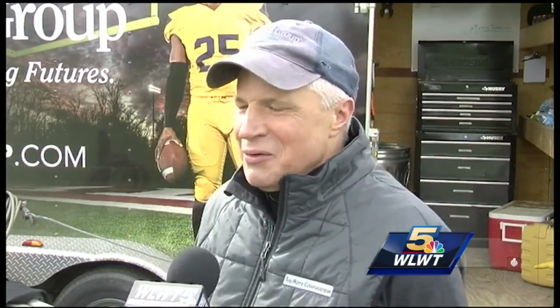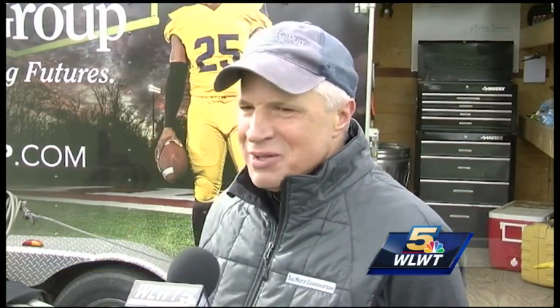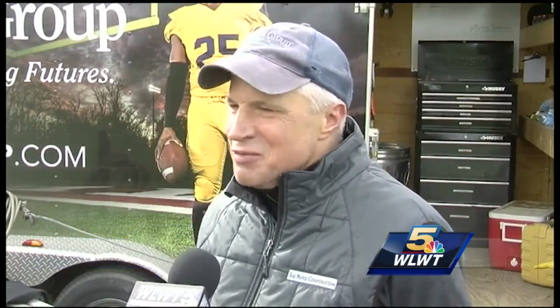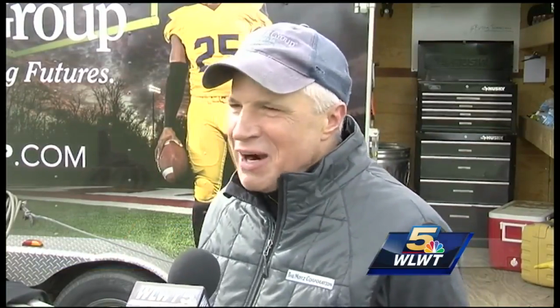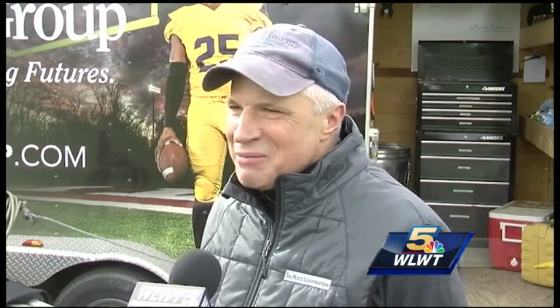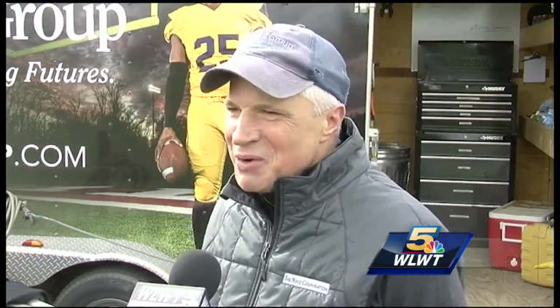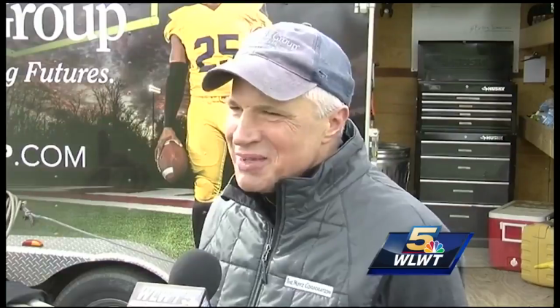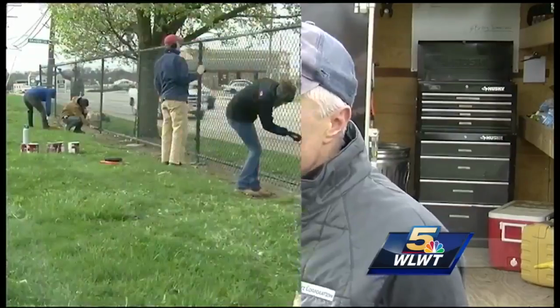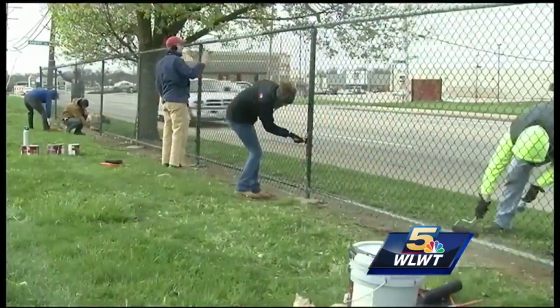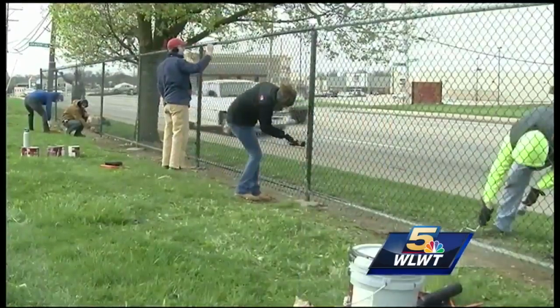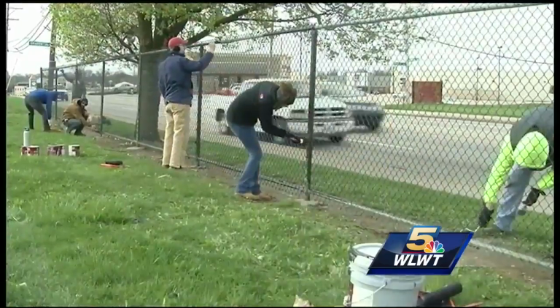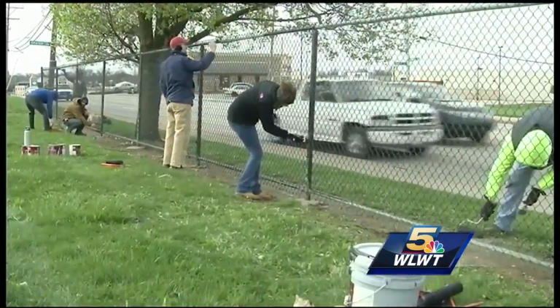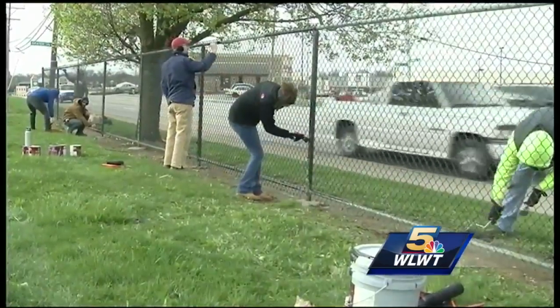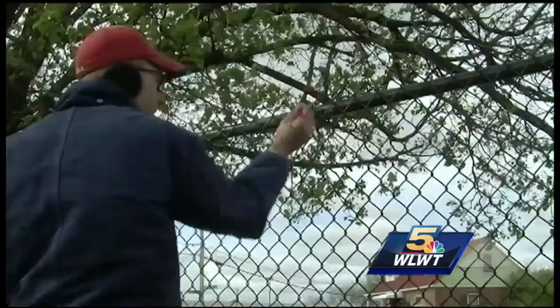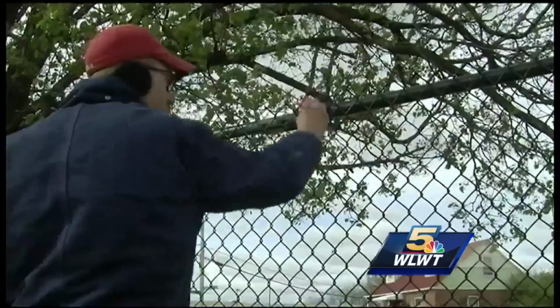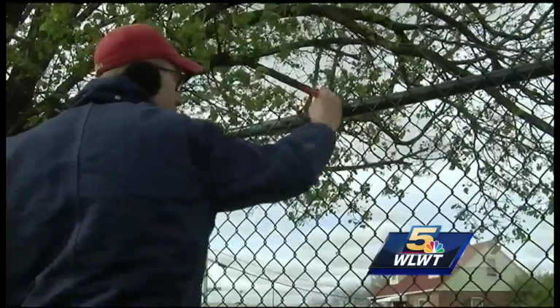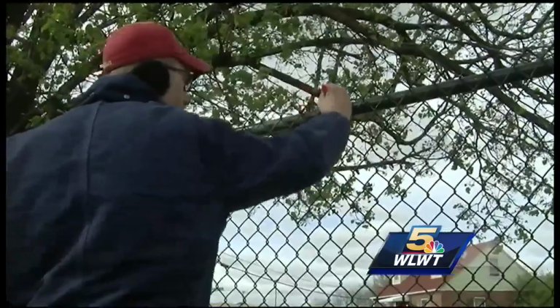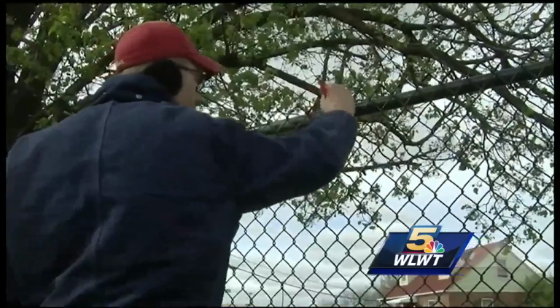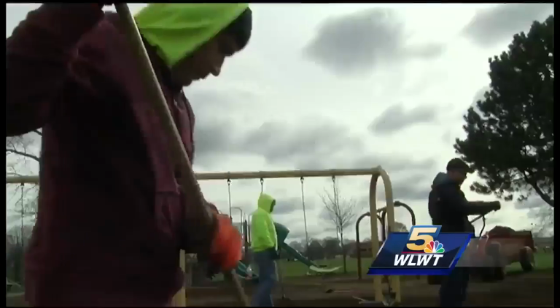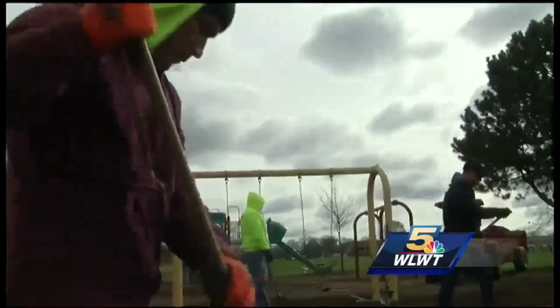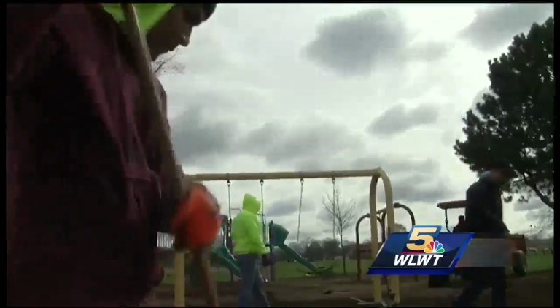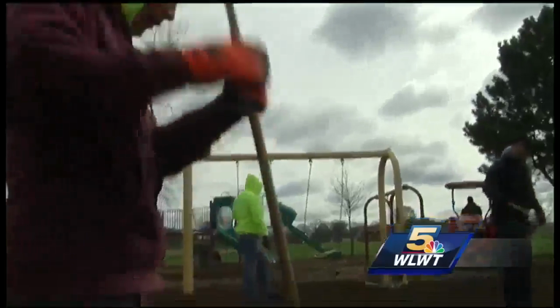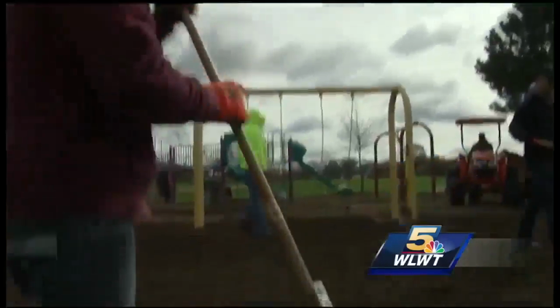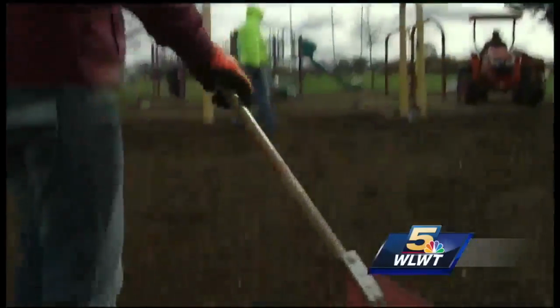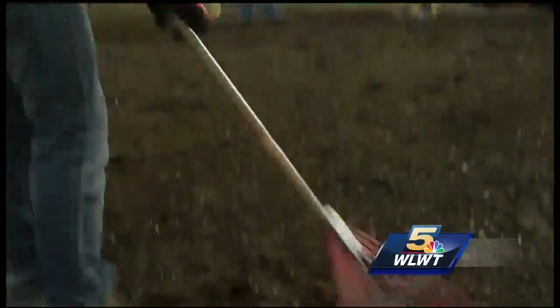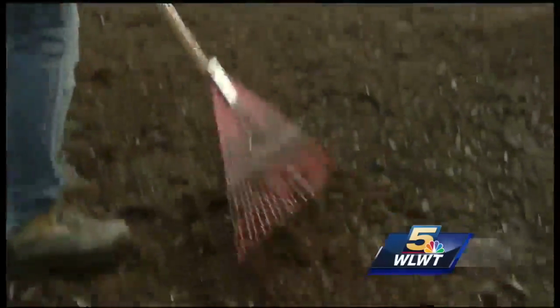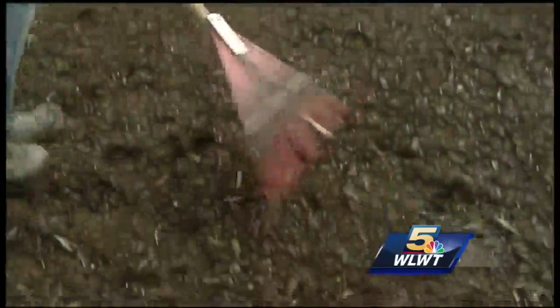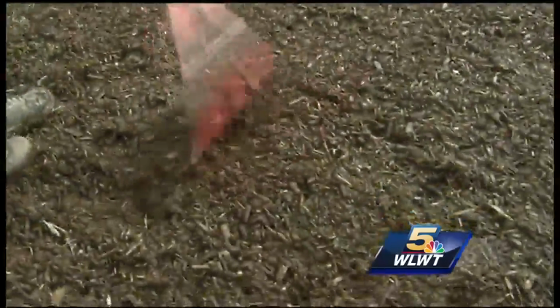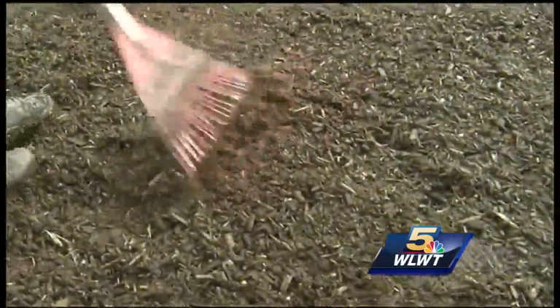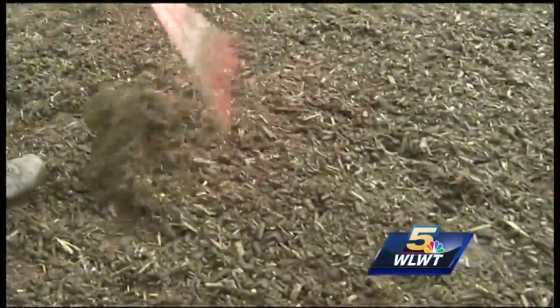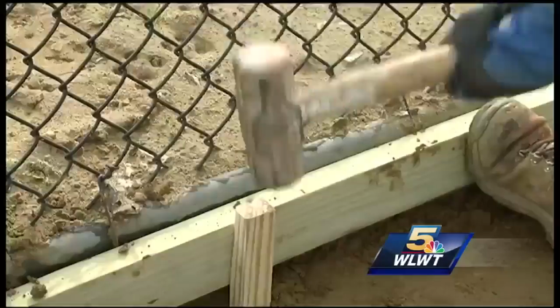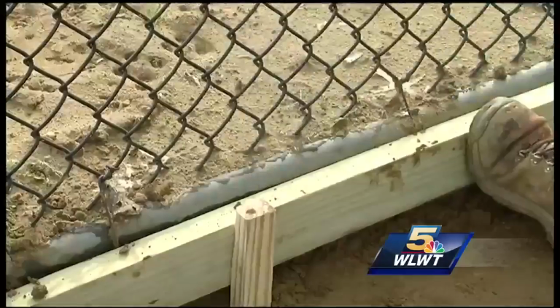We just get fired up doing this. Dozens of people volunteered to paint backstops, regrade the fields, and put in new drainage and artificial turf.